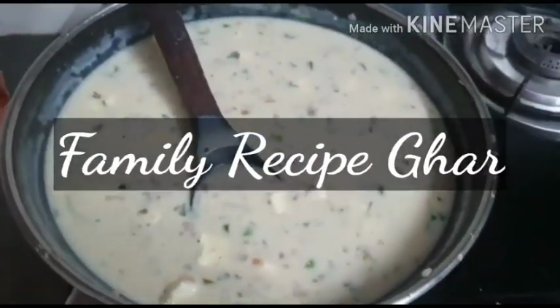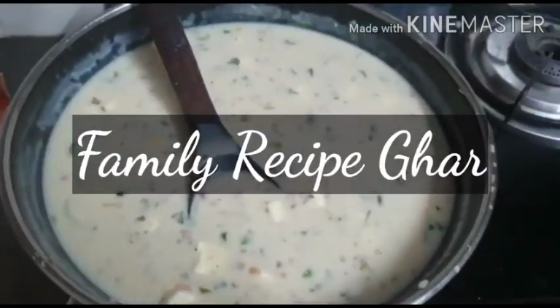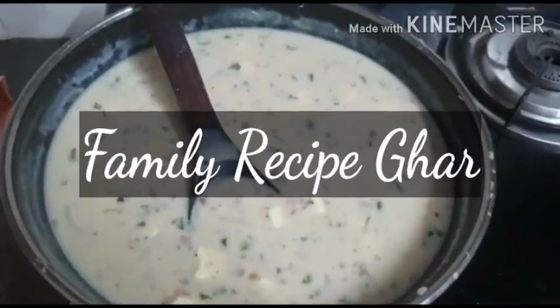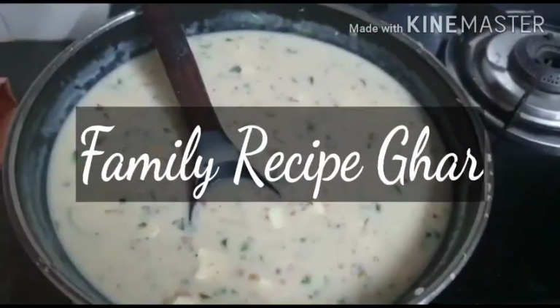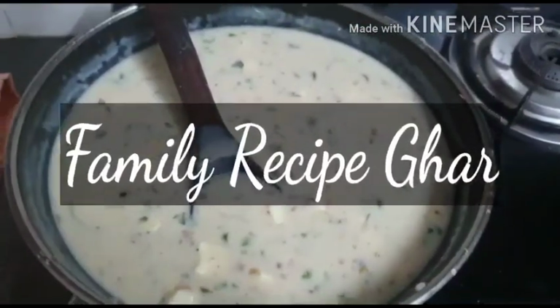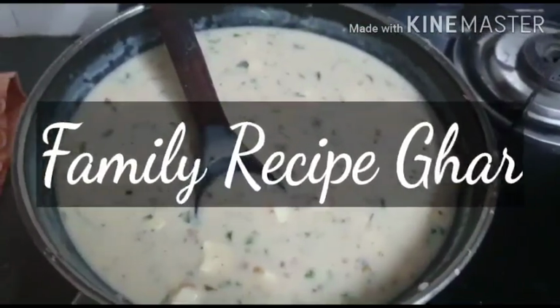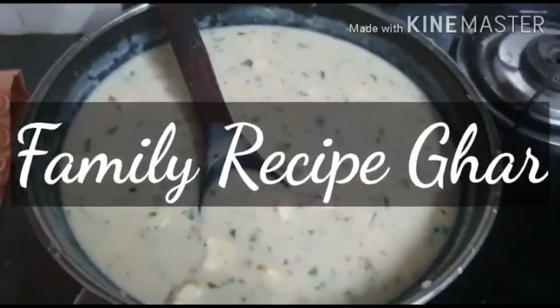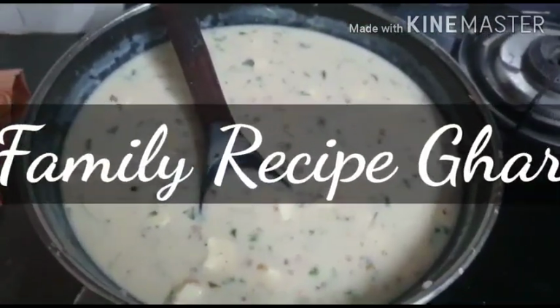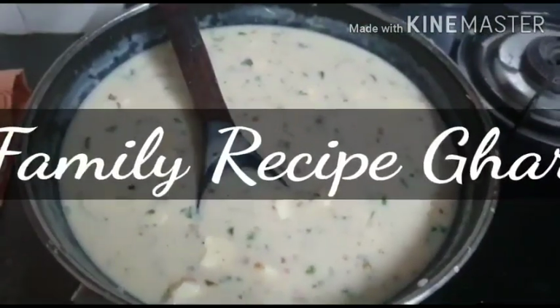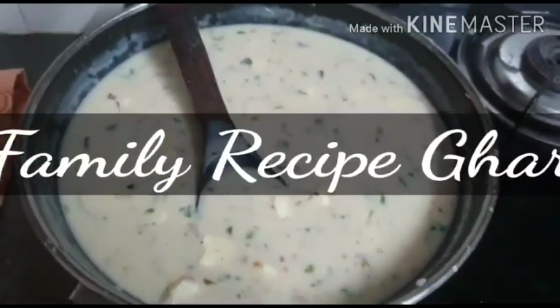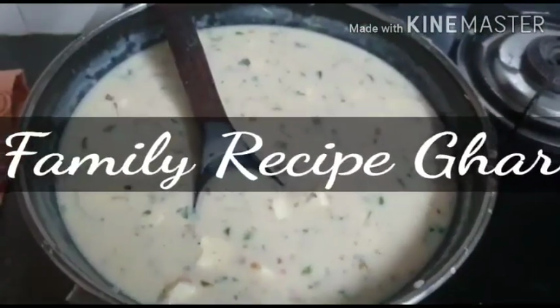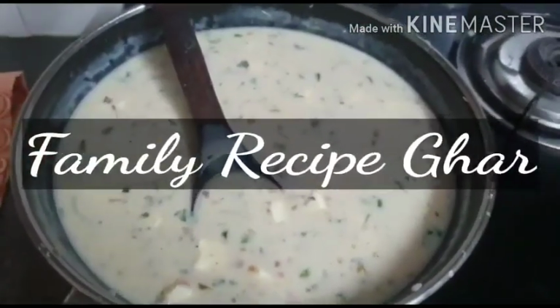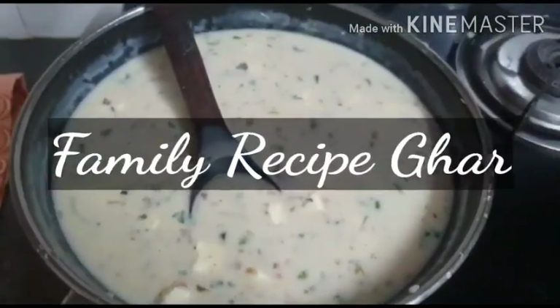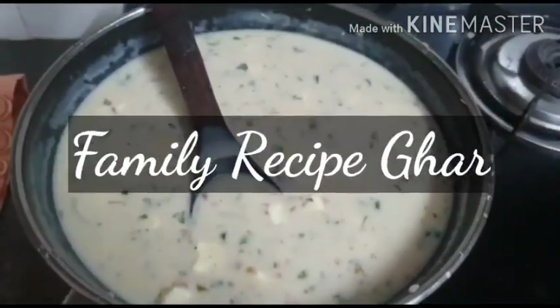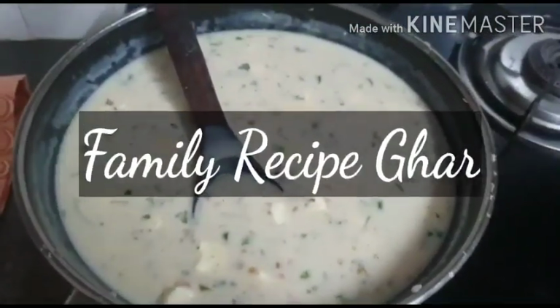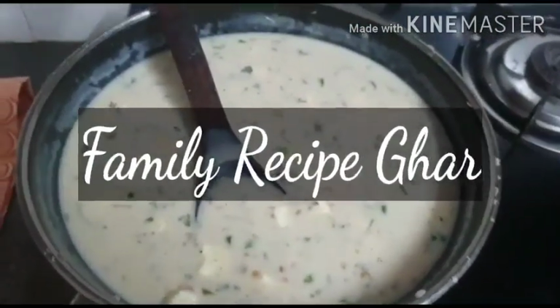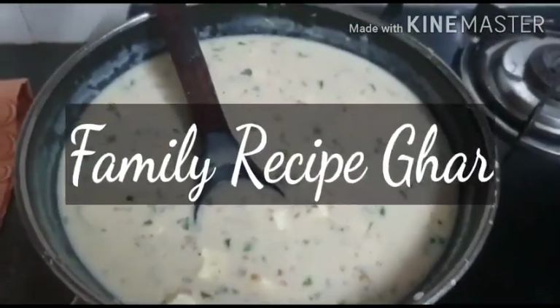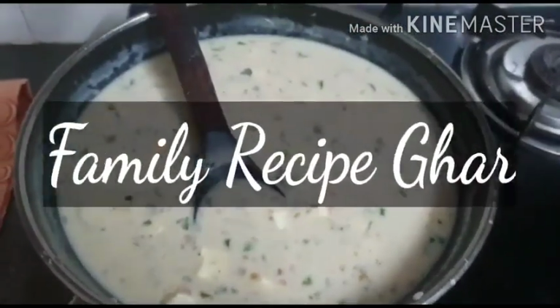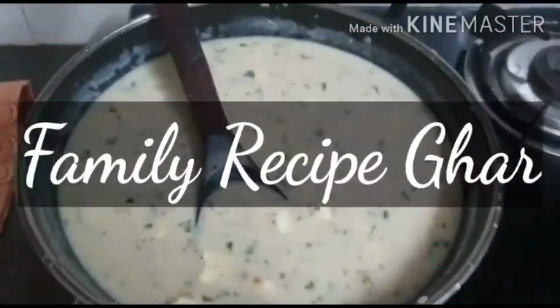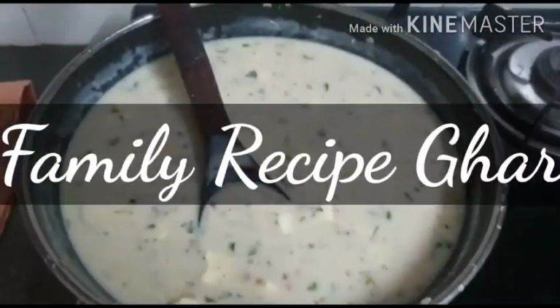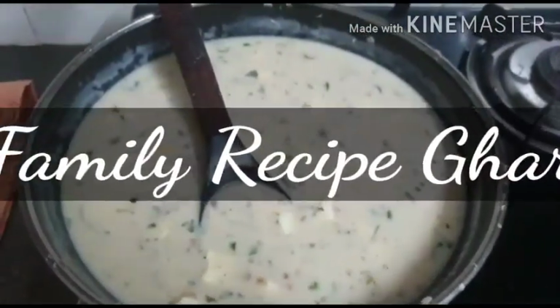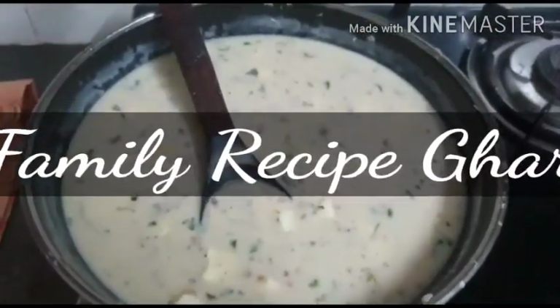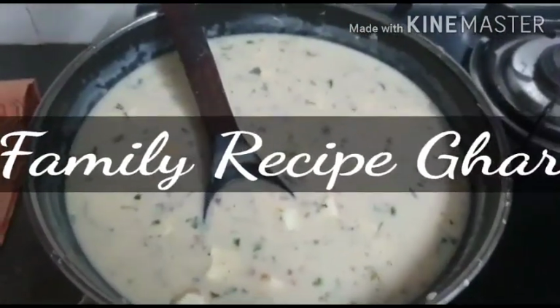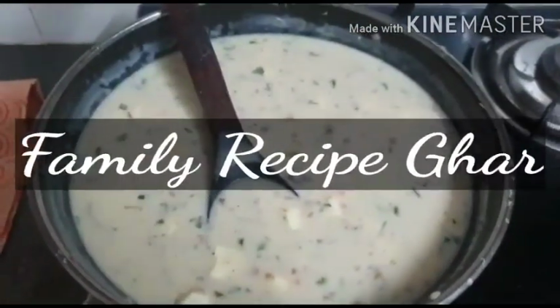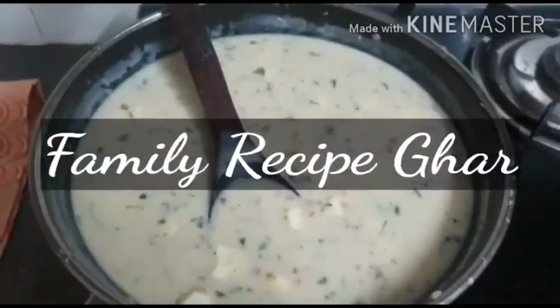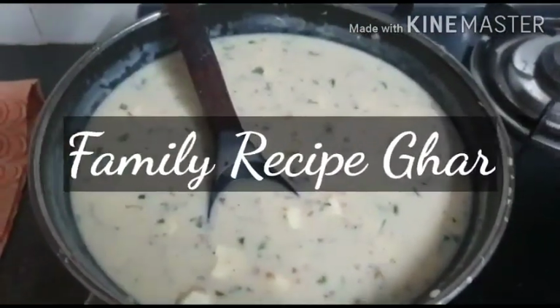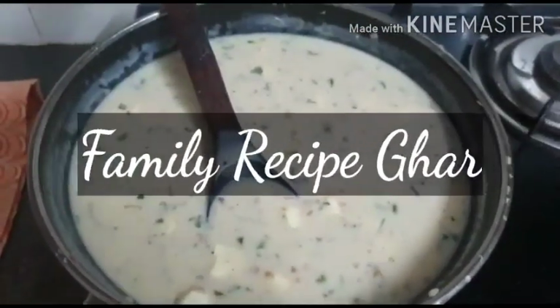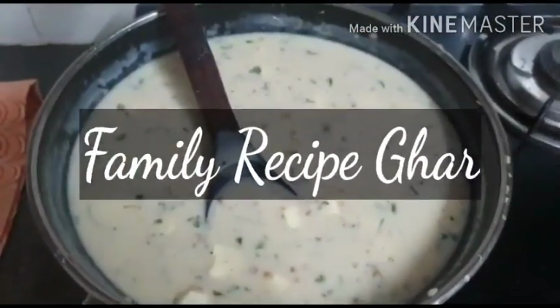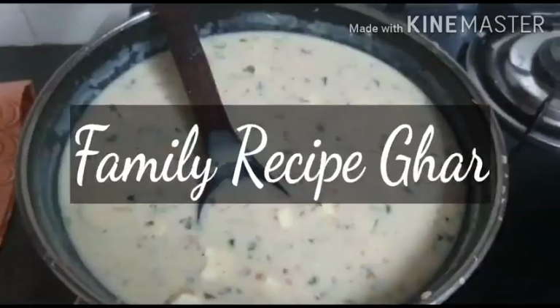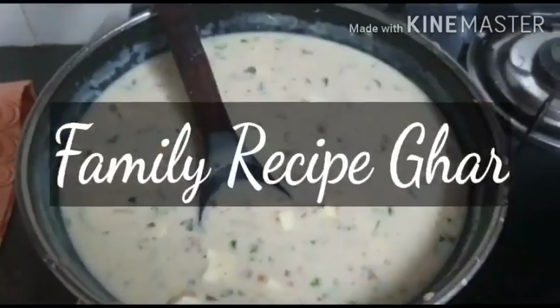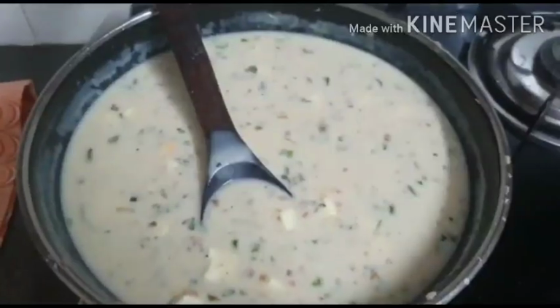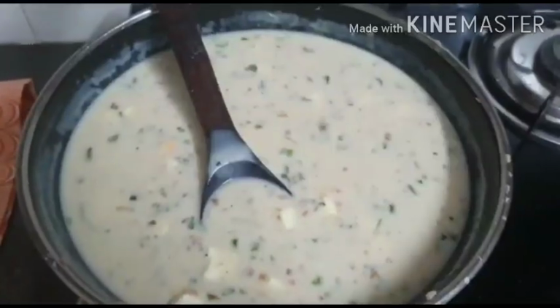Have fun making this curry — we definitely did and I hope you try it. Like, share, and subscribe to Family Recipe Ghar. Love to cook for you, thank you!